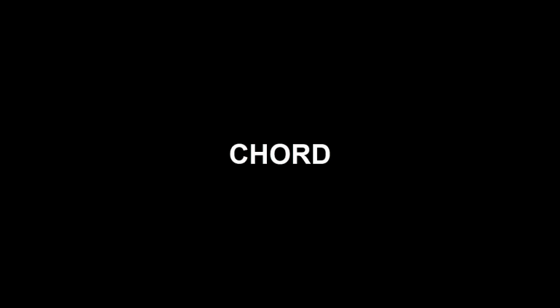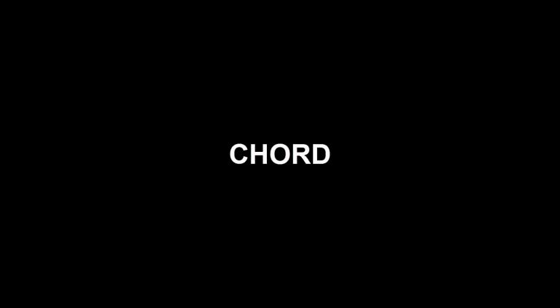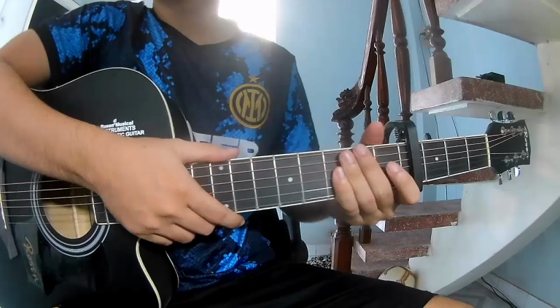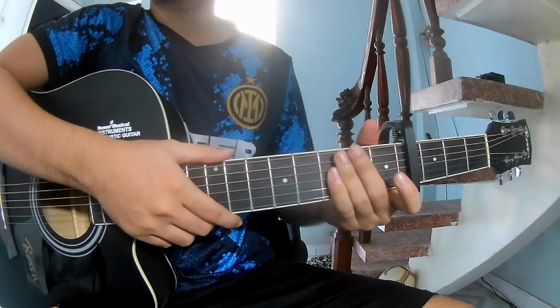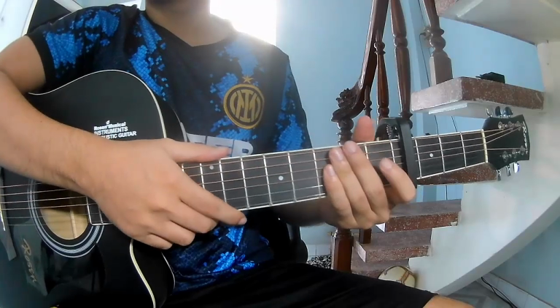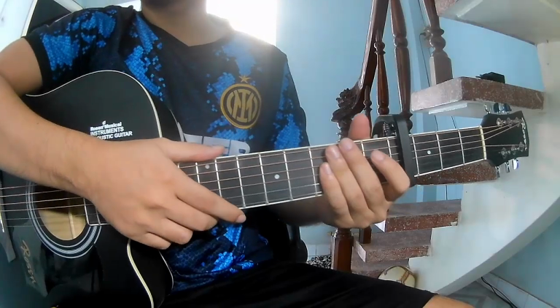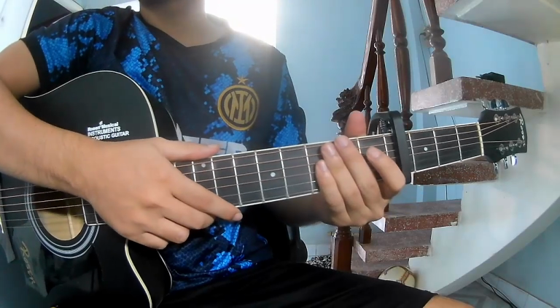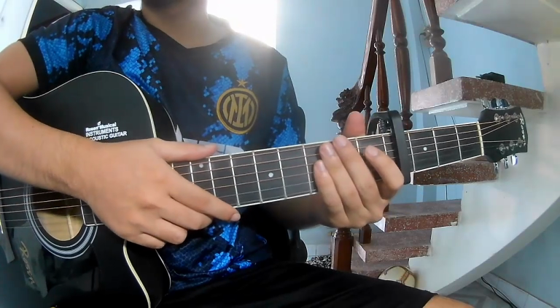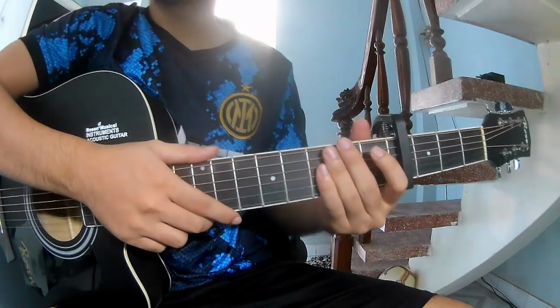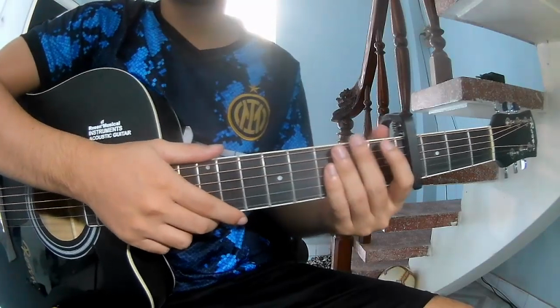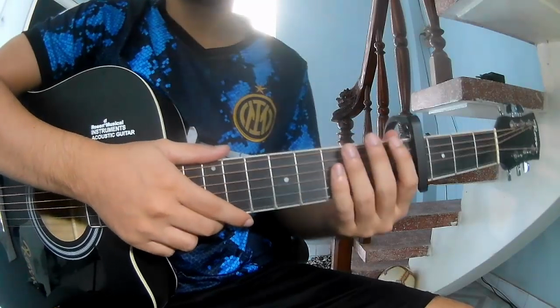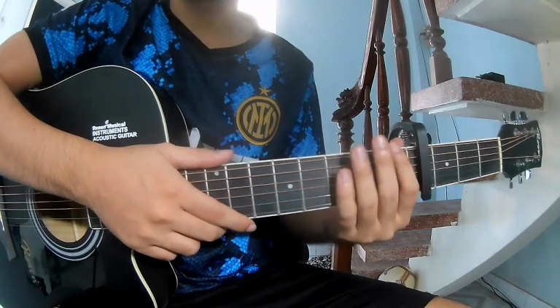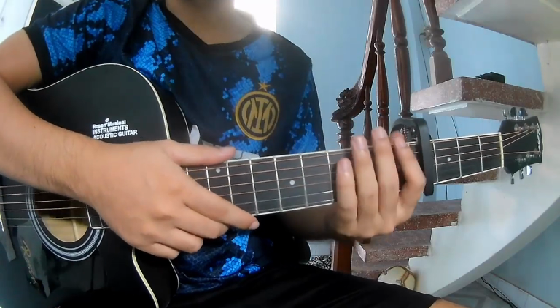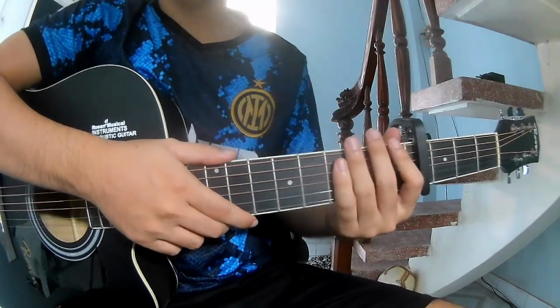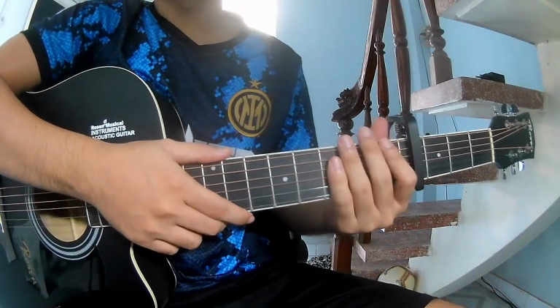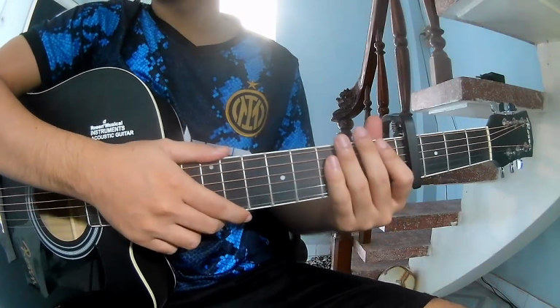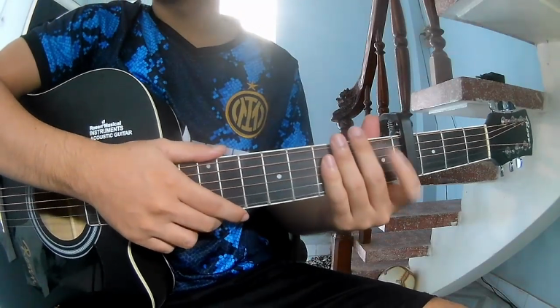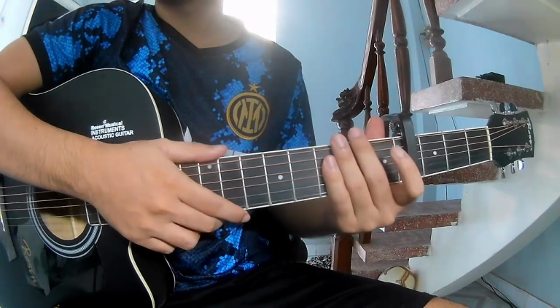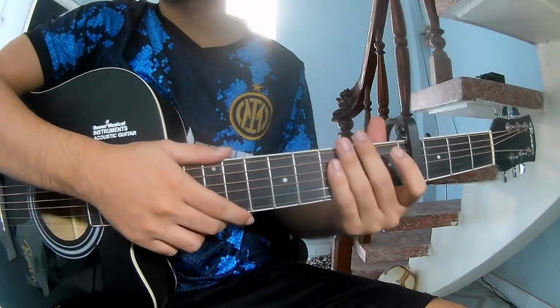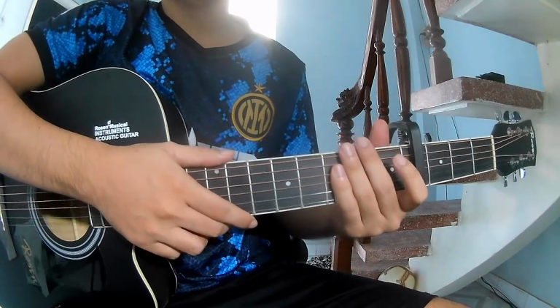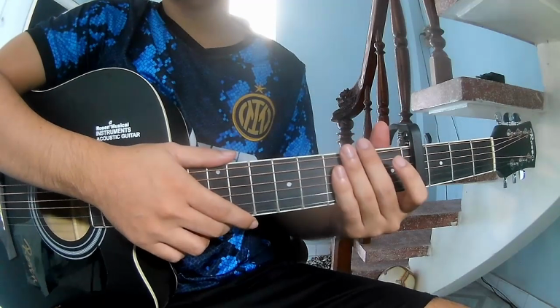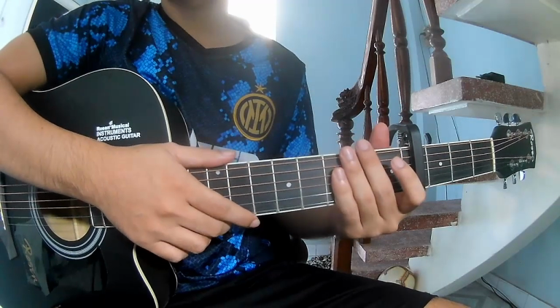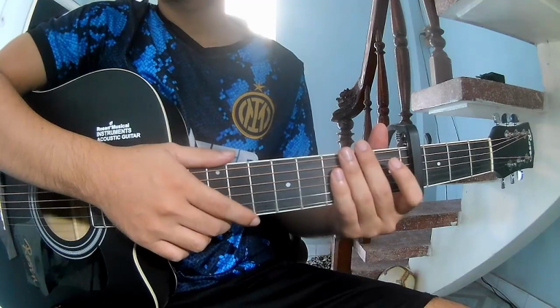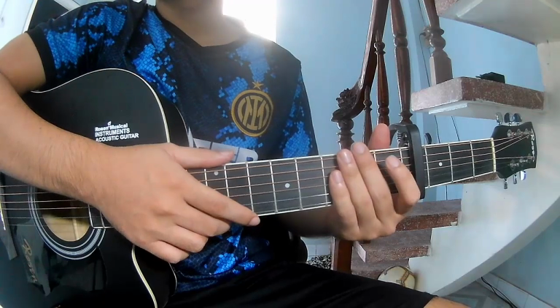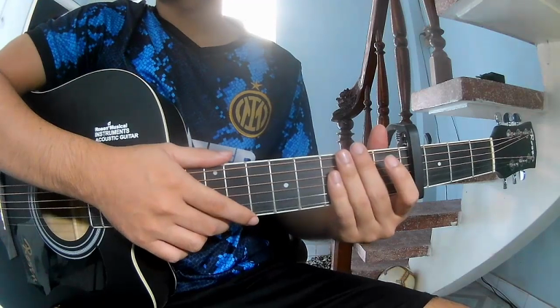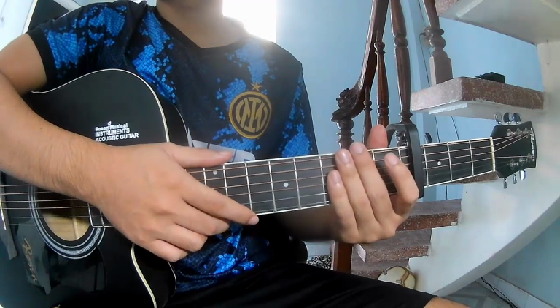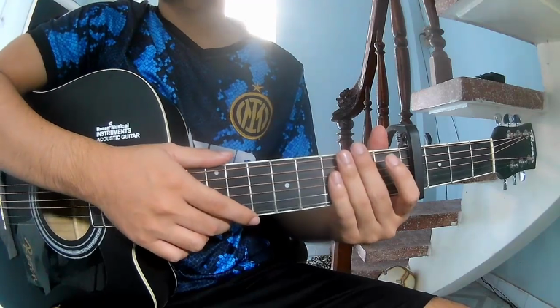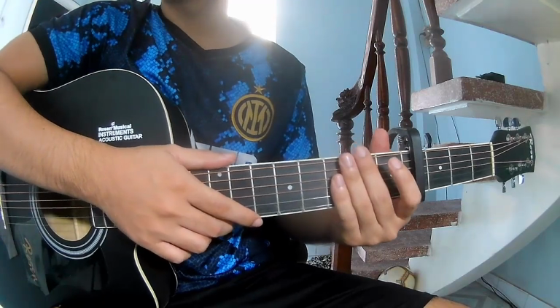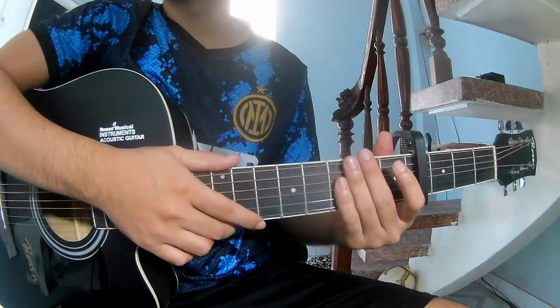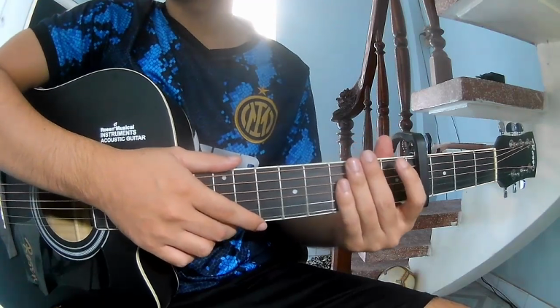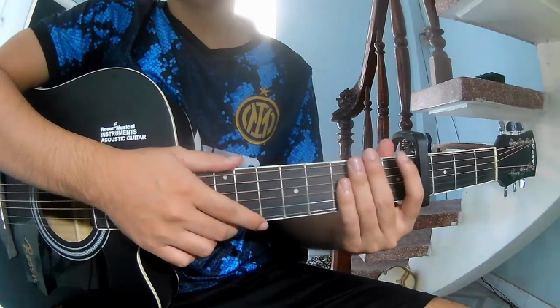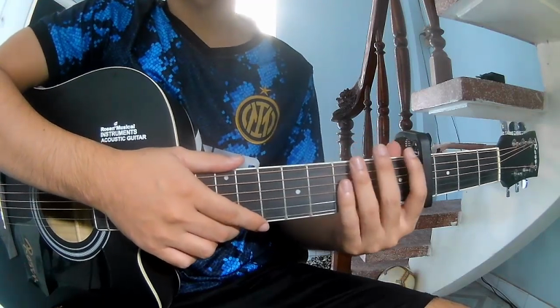Hi everyone, today we will share how to play Angie by the Rolling Stones.